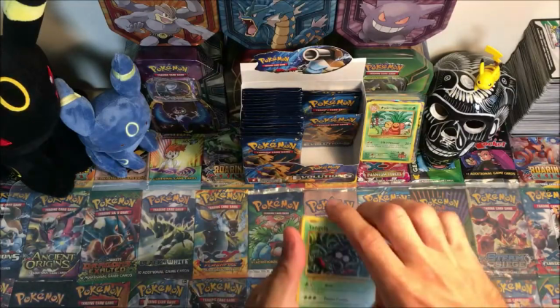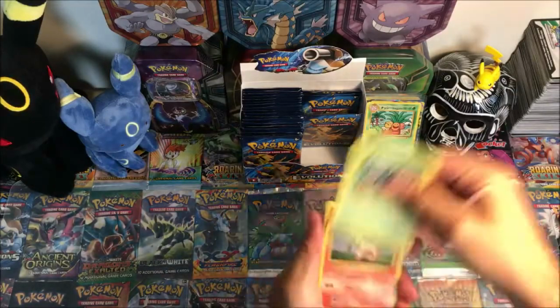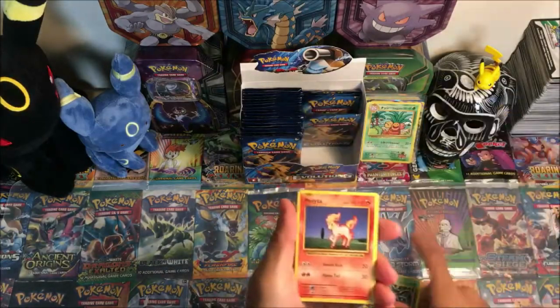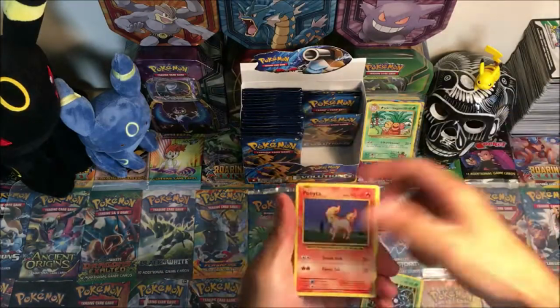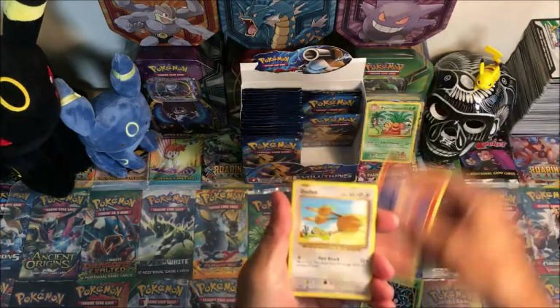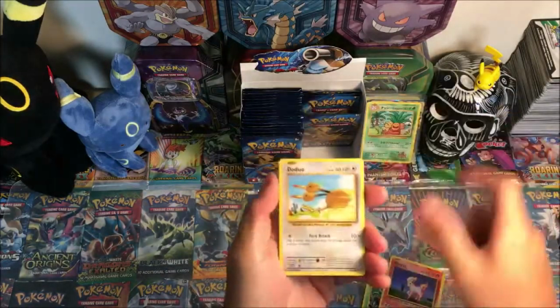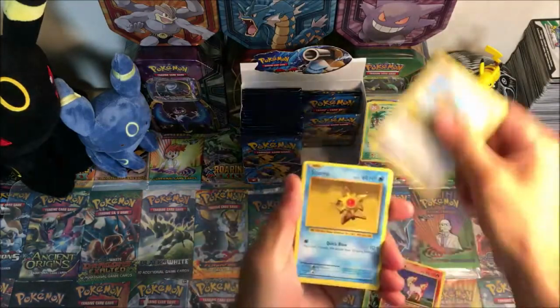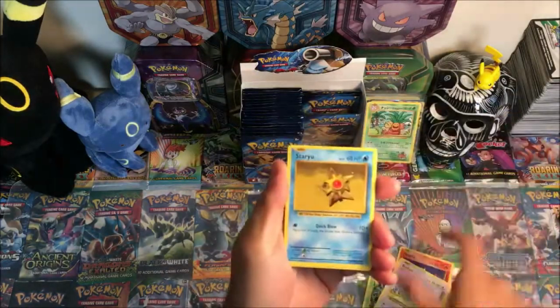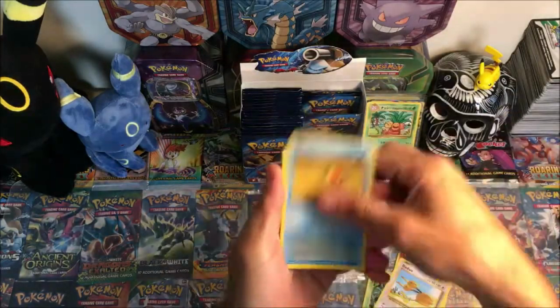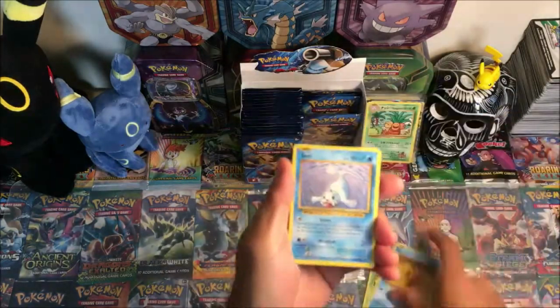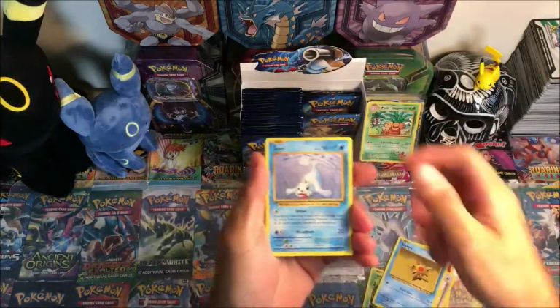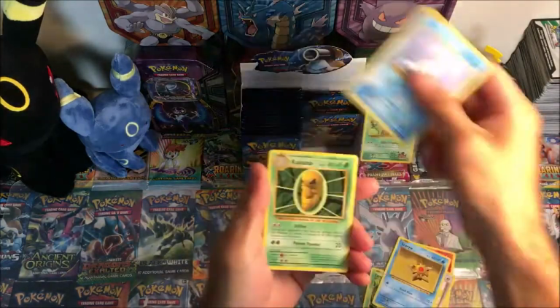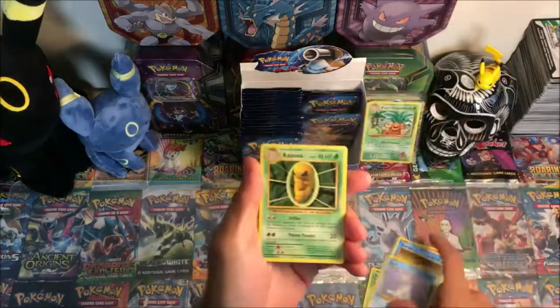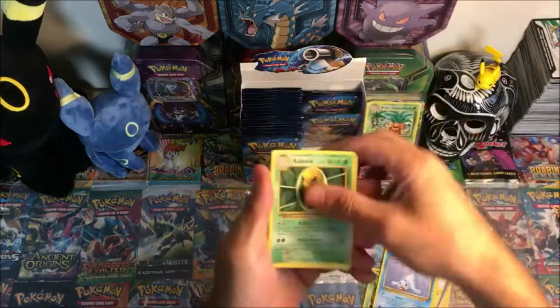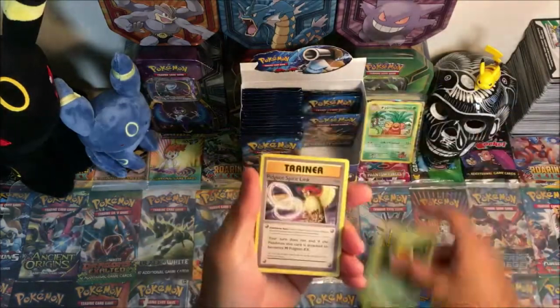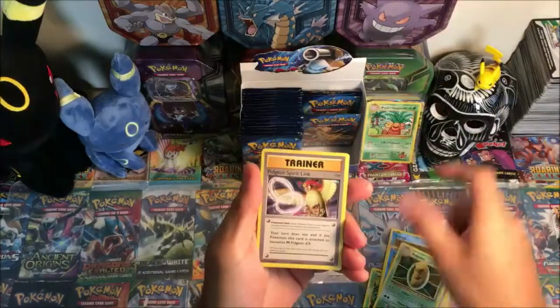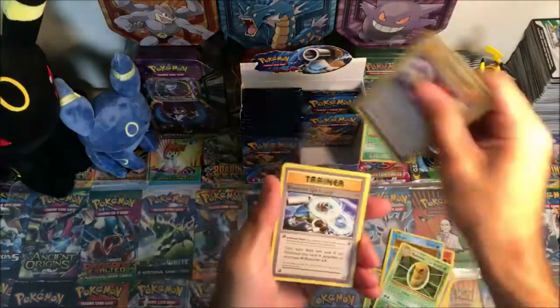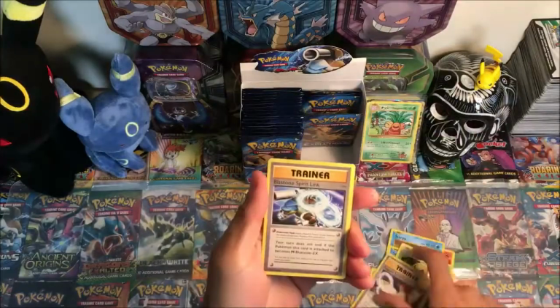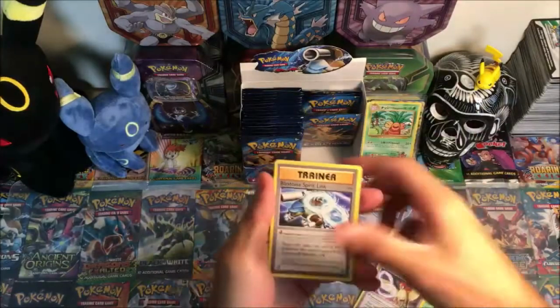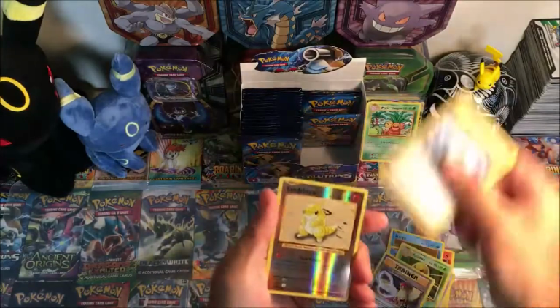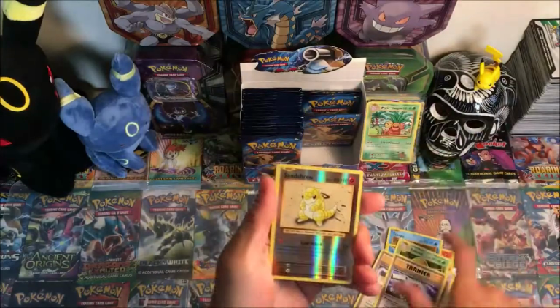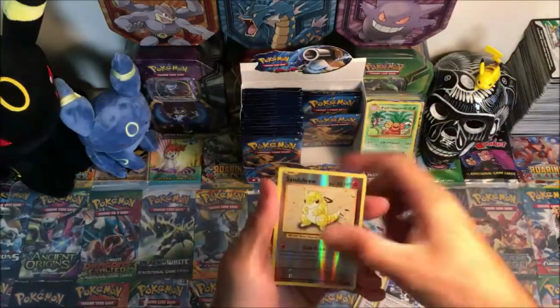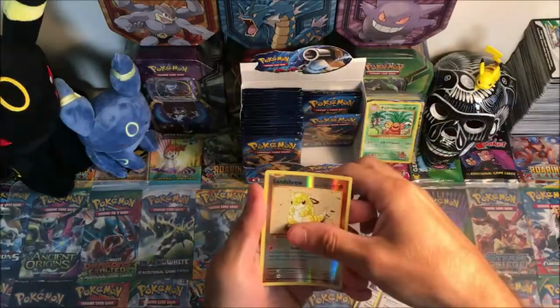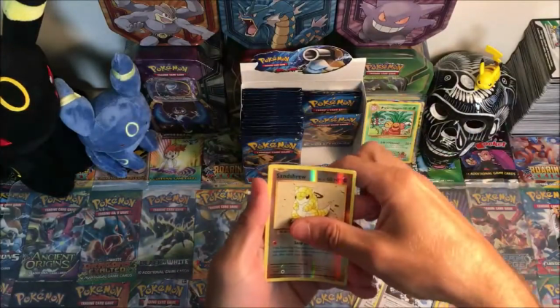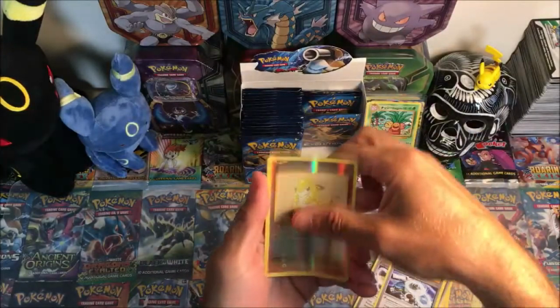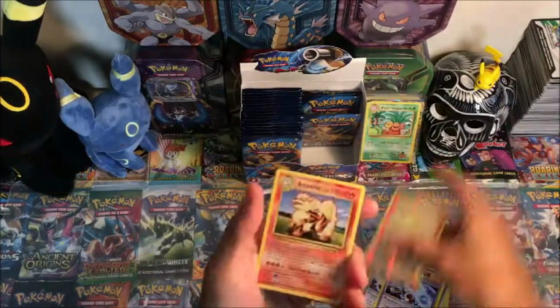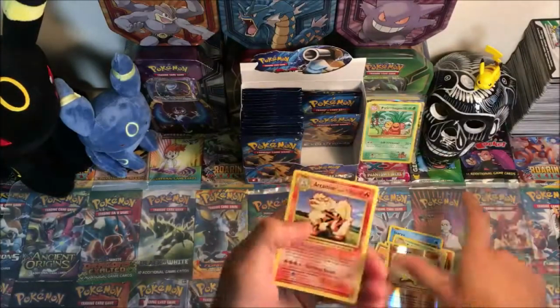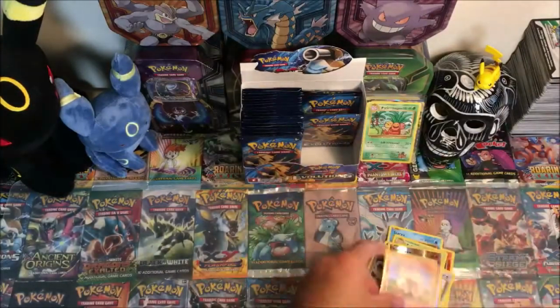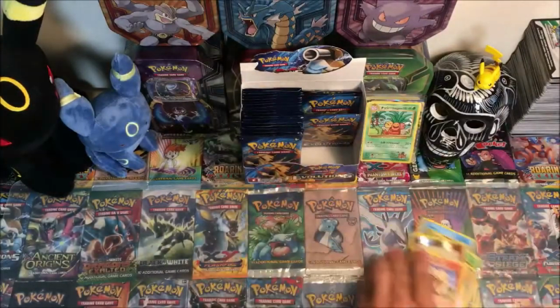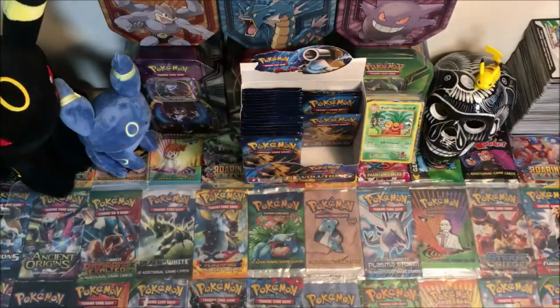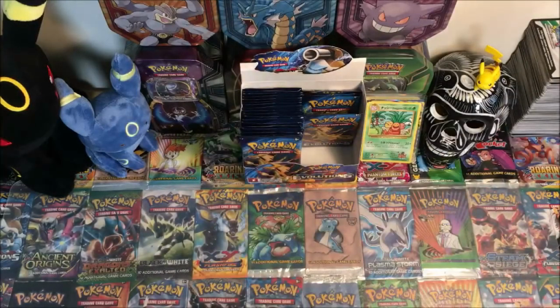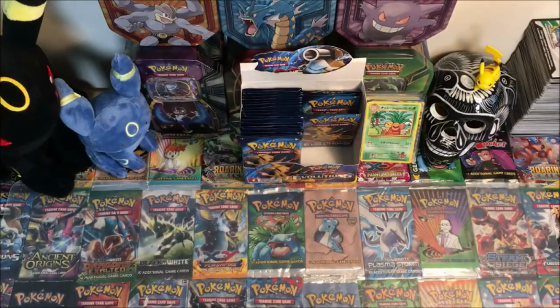We have Tangela, Ponyta, Doduo, Staryu, Seel, Kakuna, Pidgeot Spirit Link, Blastoise Spirit Link, reverse Sandshrew, and a regular rare Arcanine.